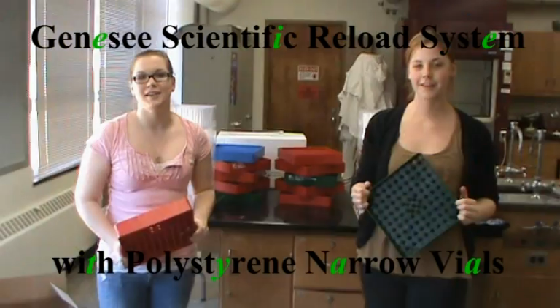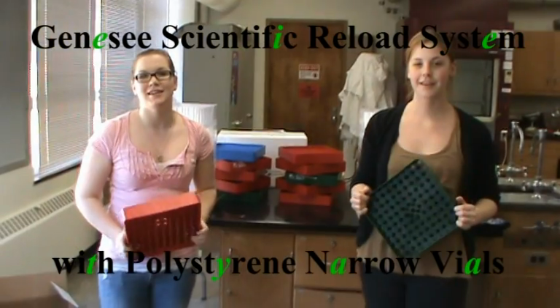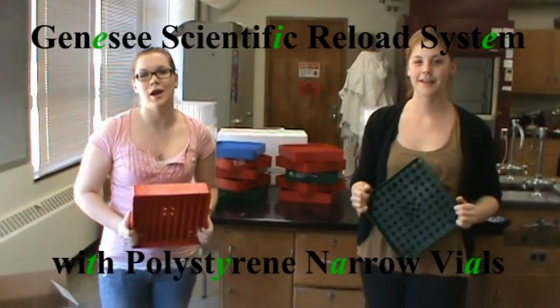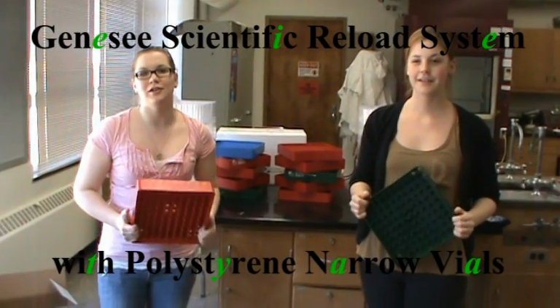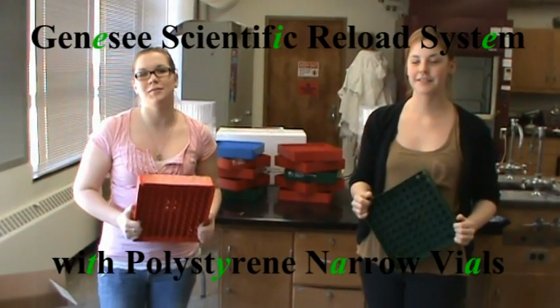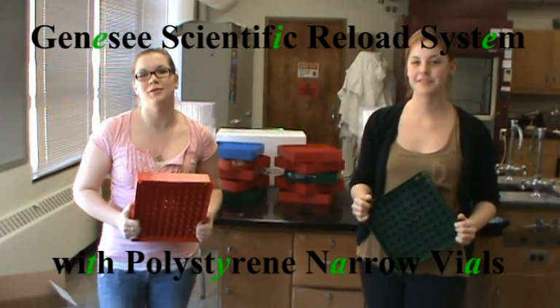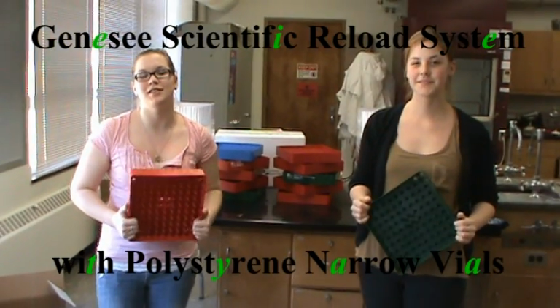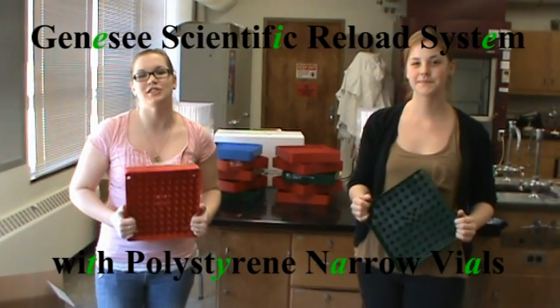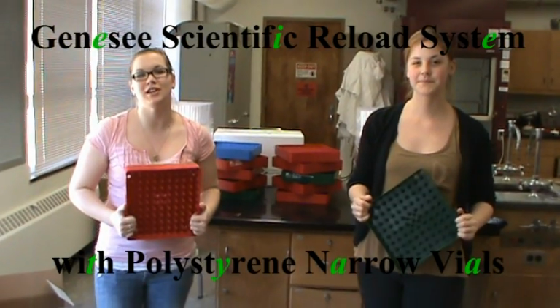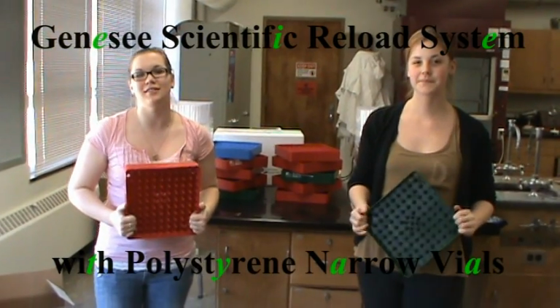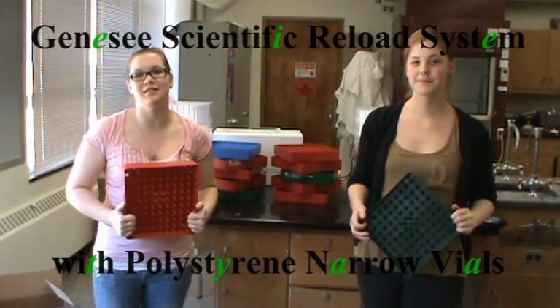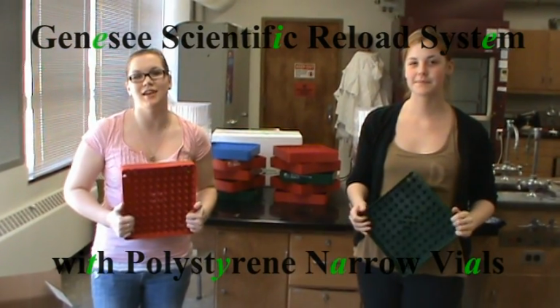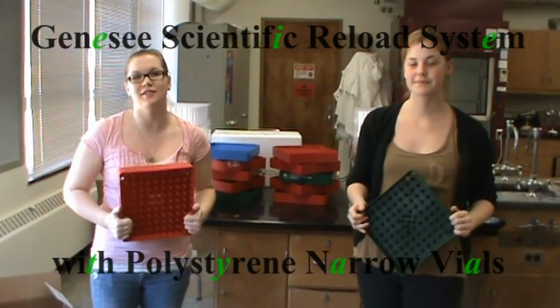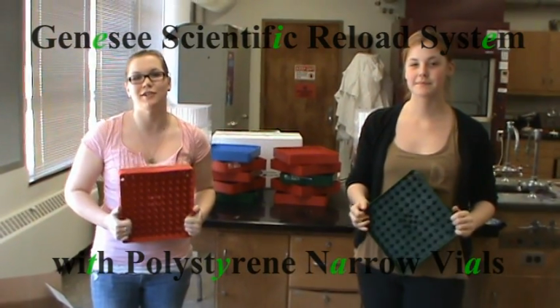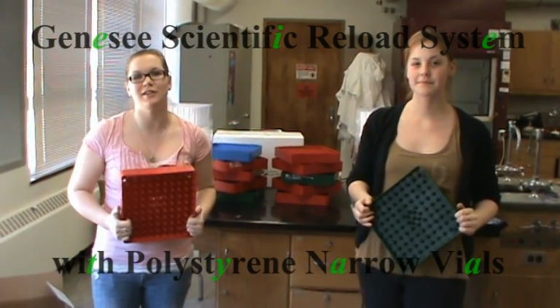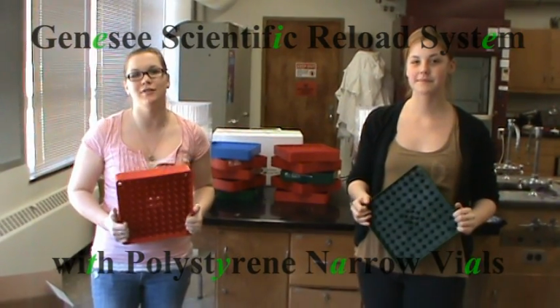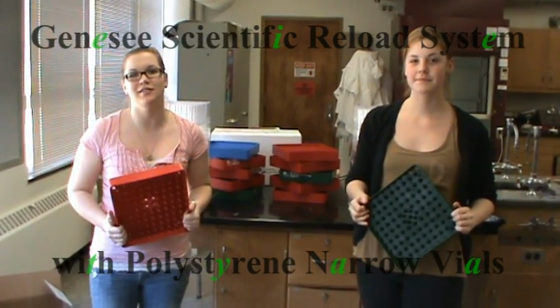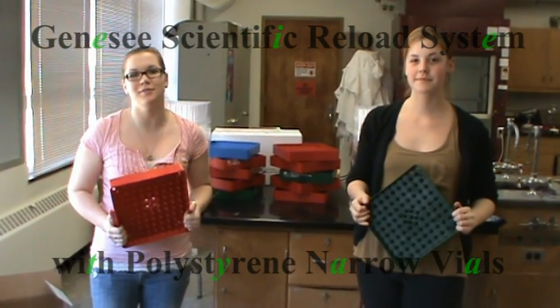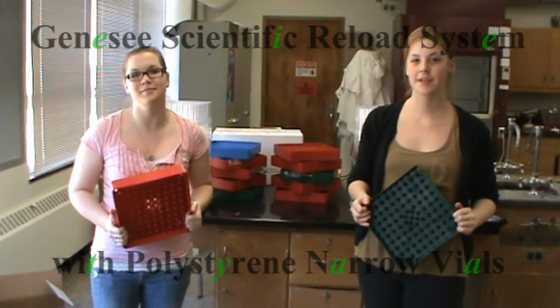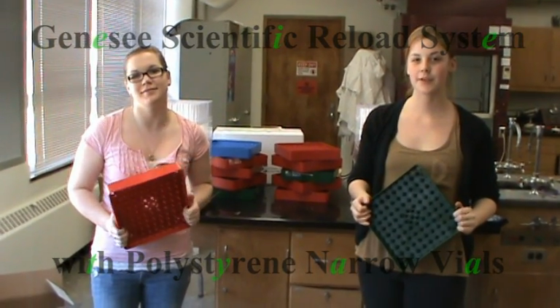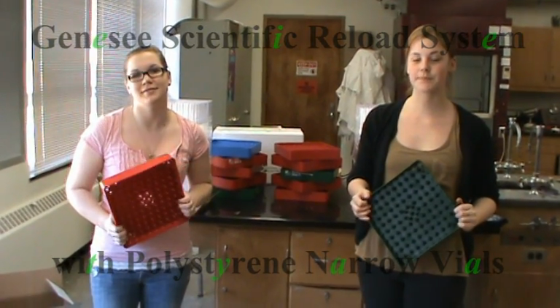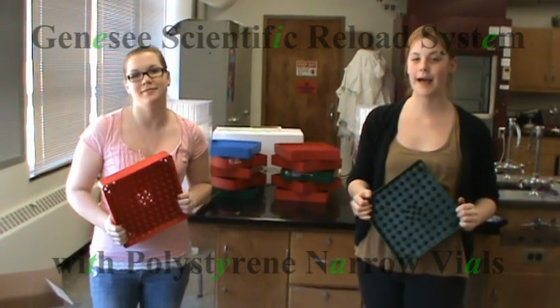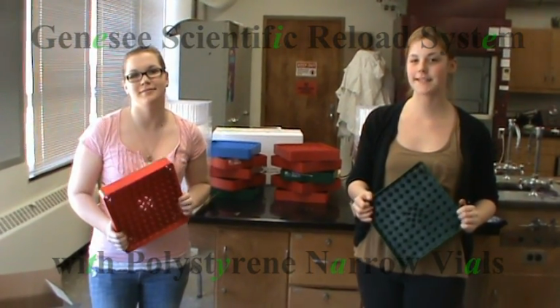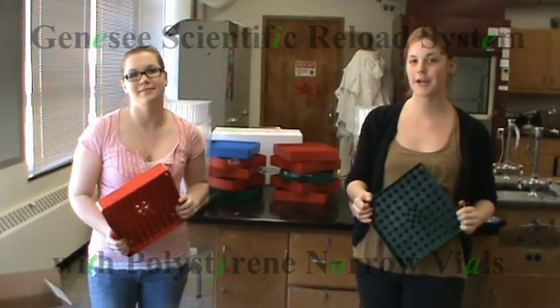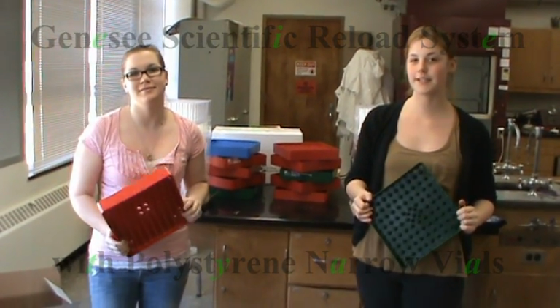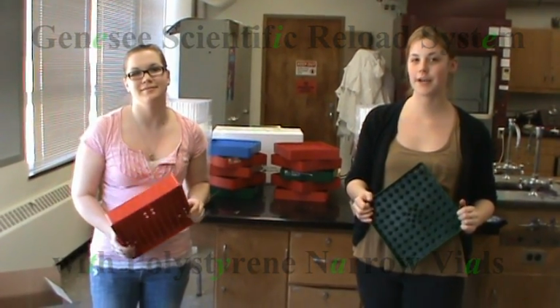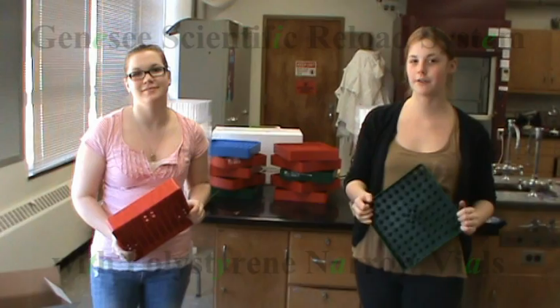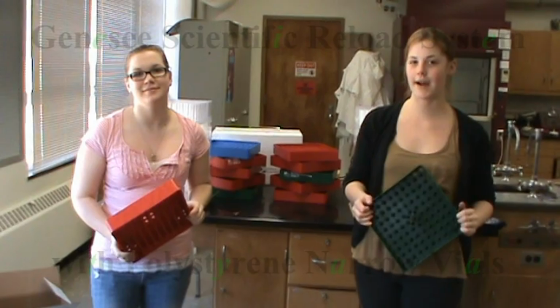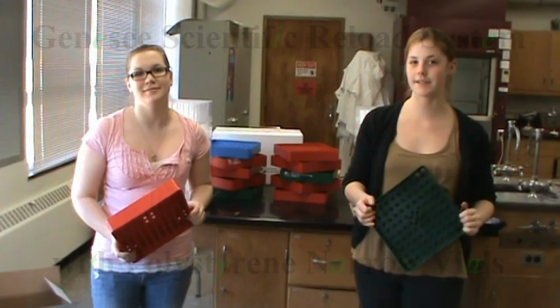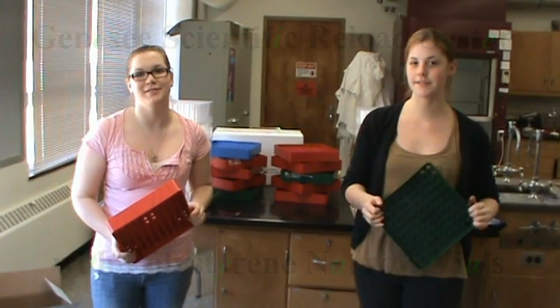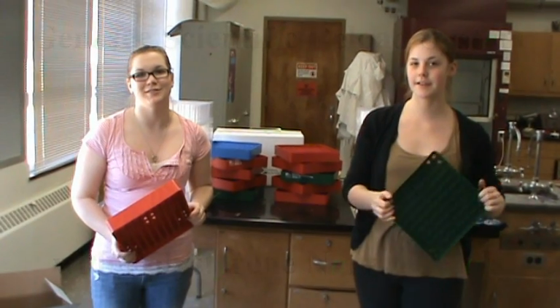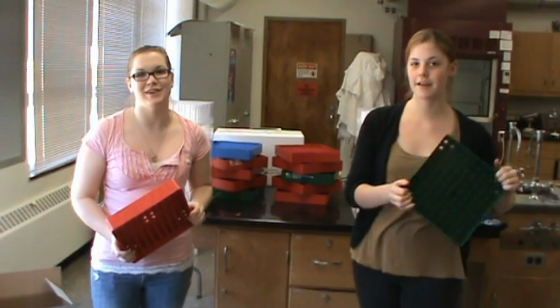We're going to be using the Genesee Scientific Reload System, using polystyrene narrow vials.